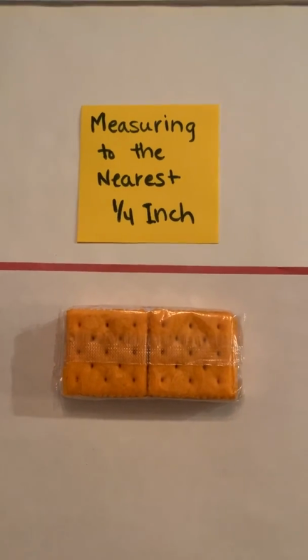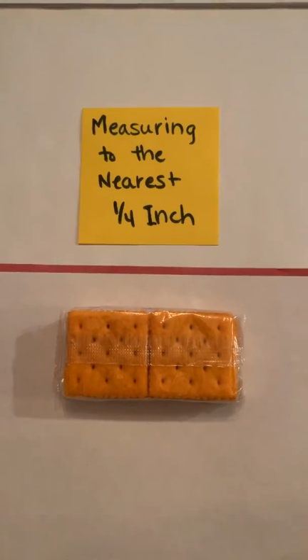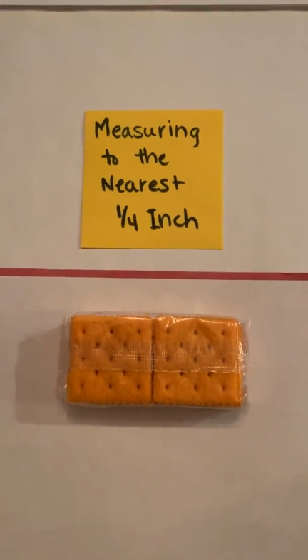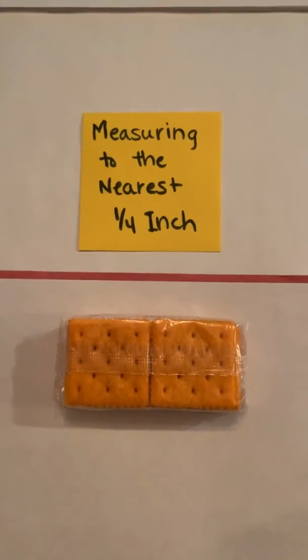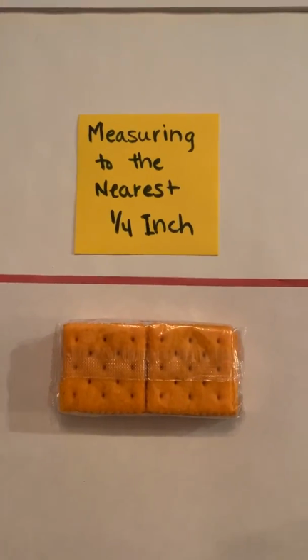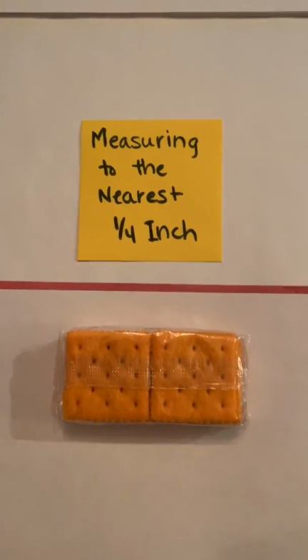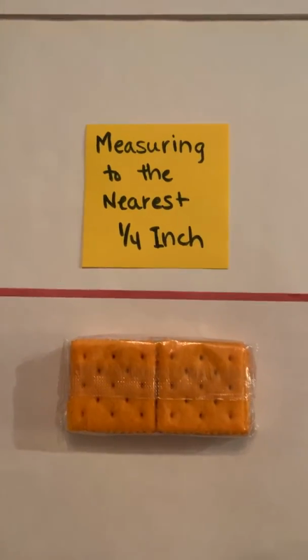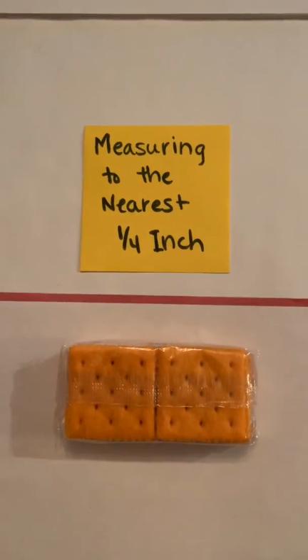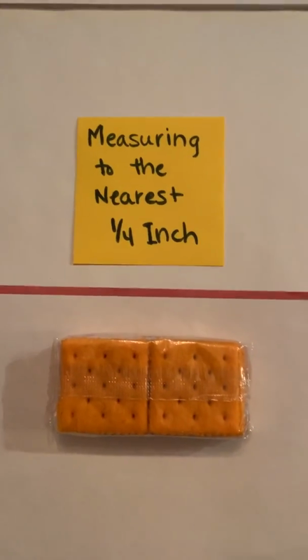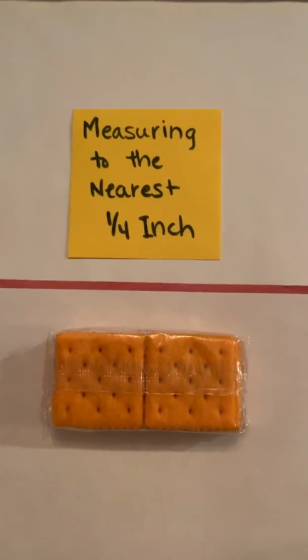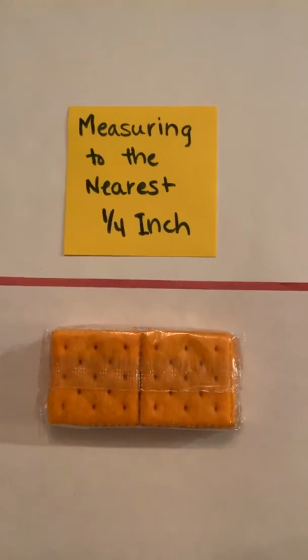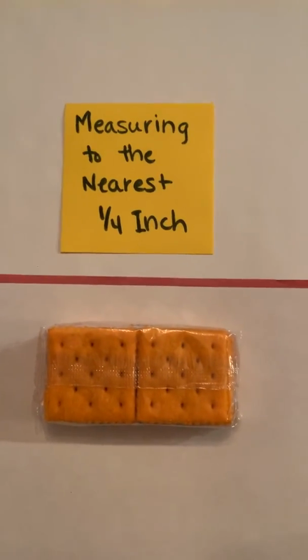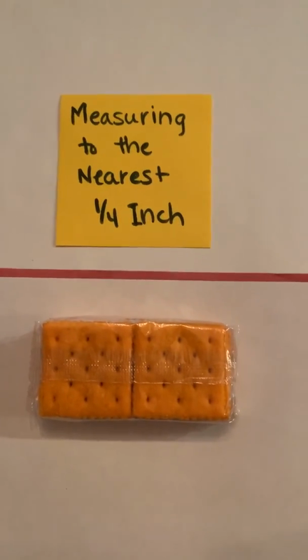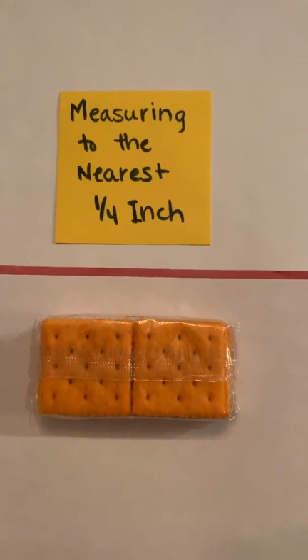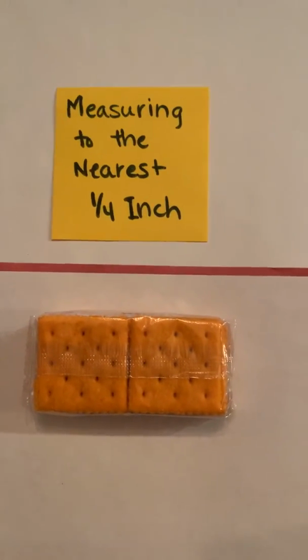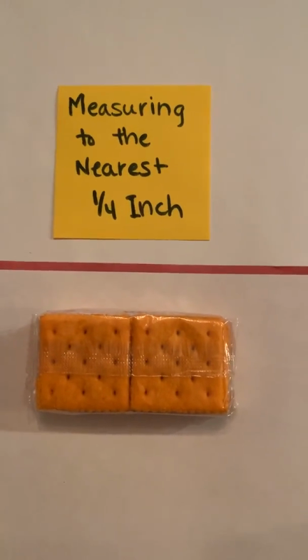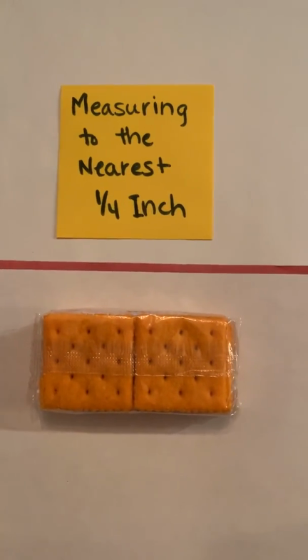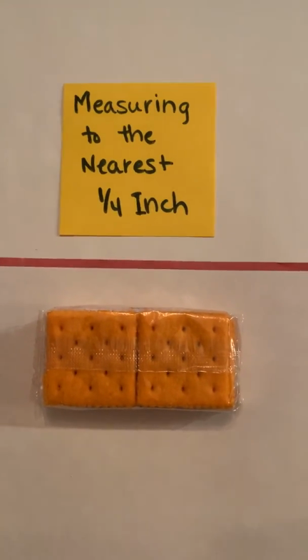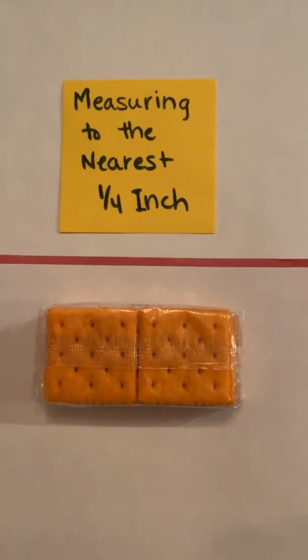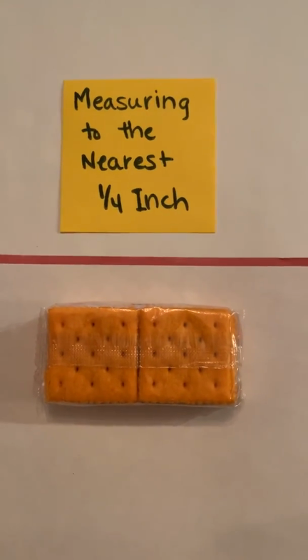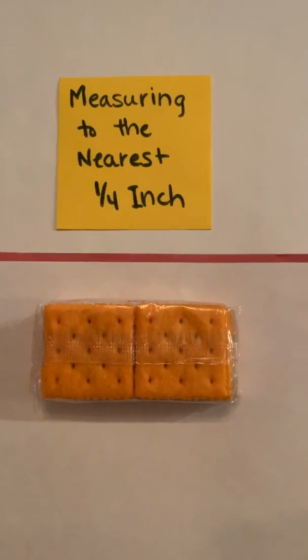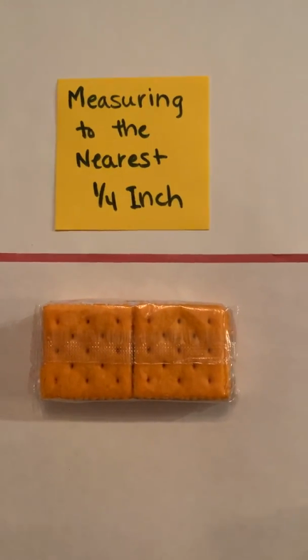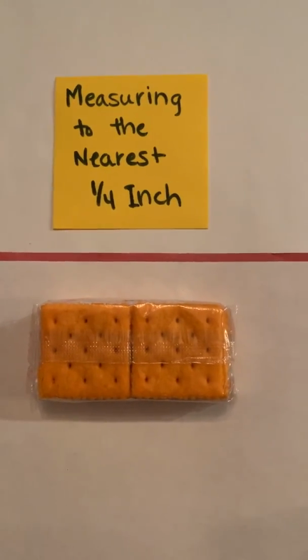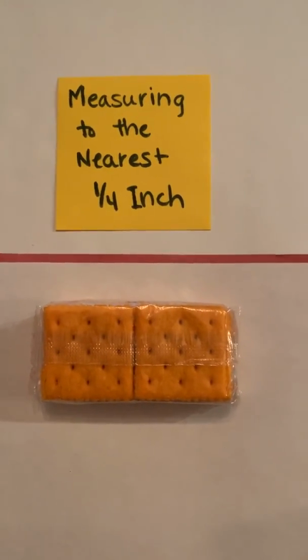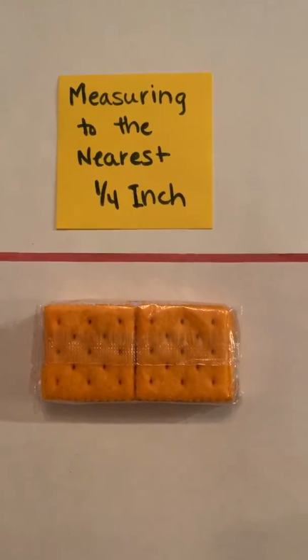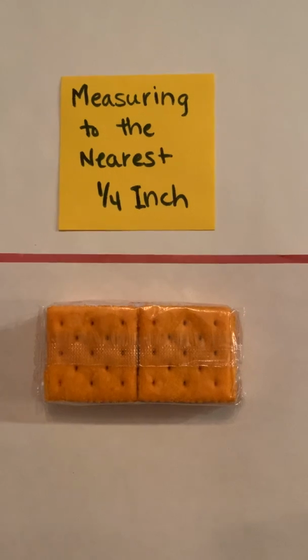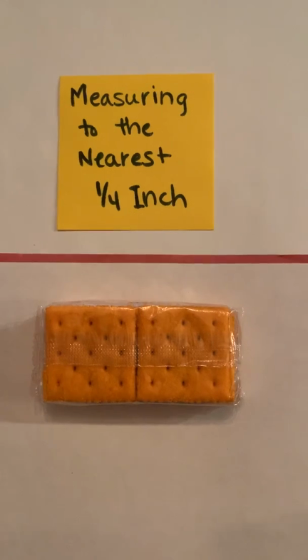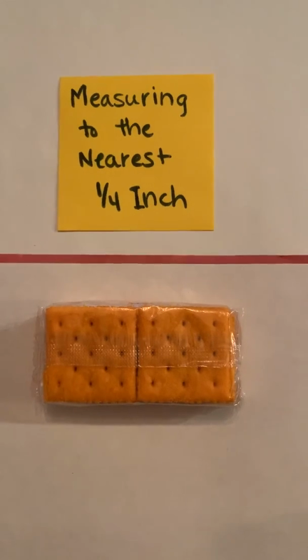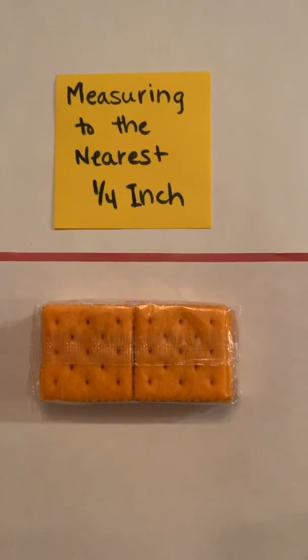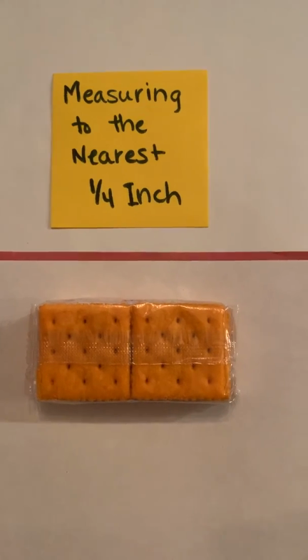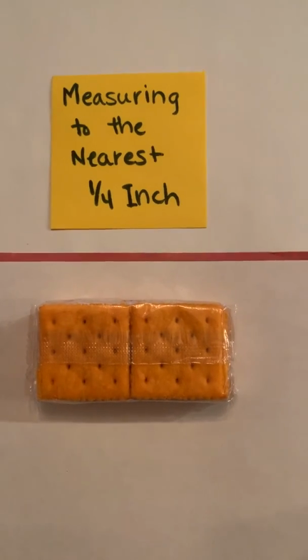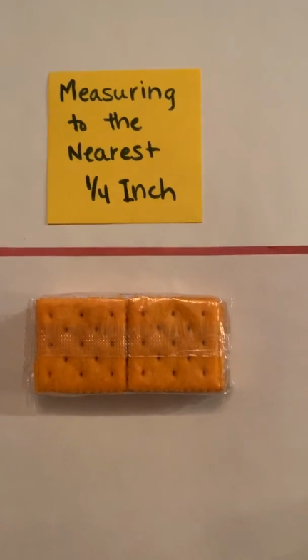Continue to work on measuring to the nearest half inch as well as measuring to the nearest fourth of an inch.